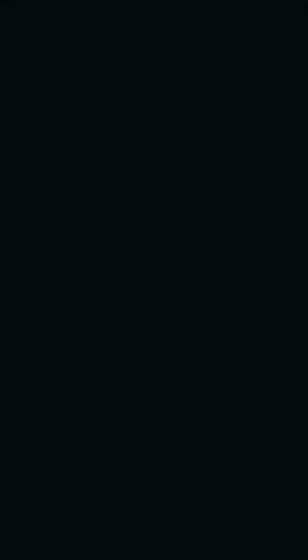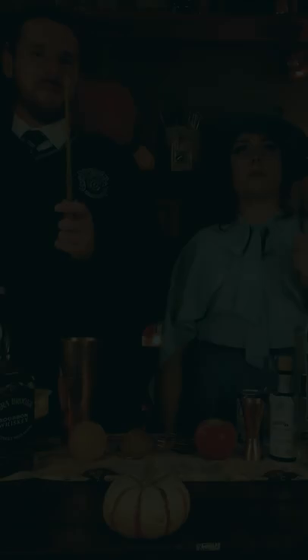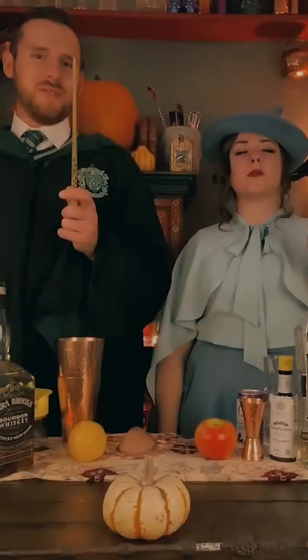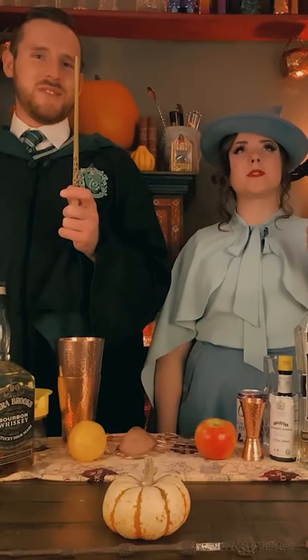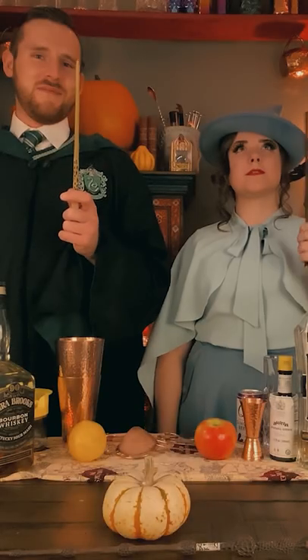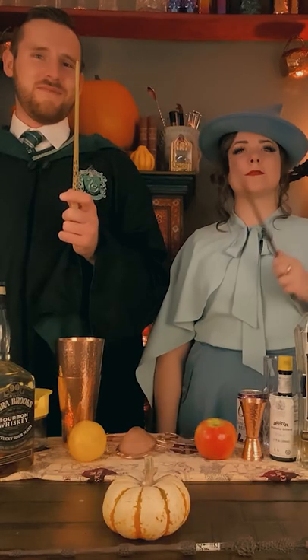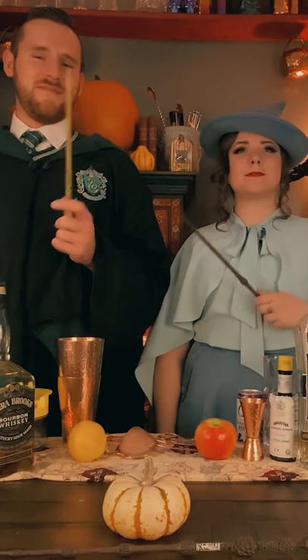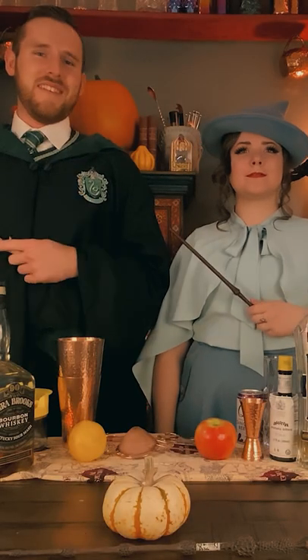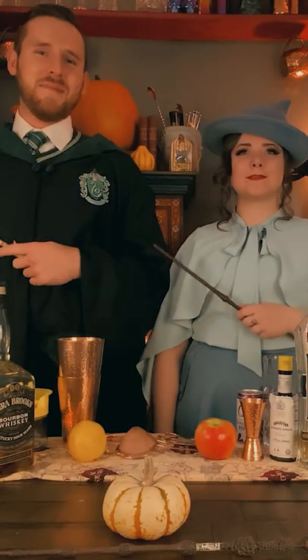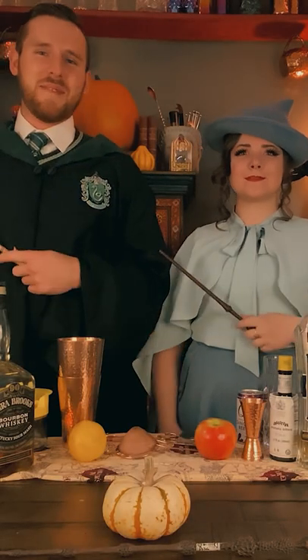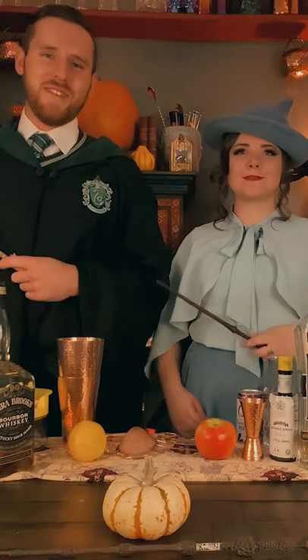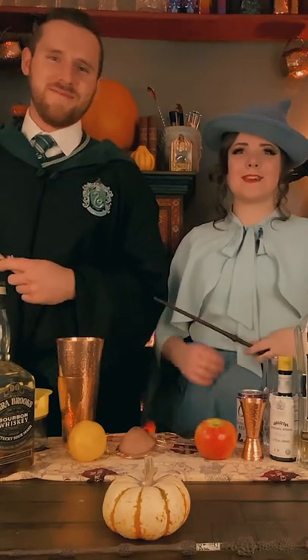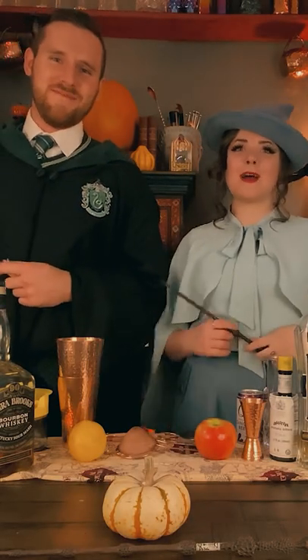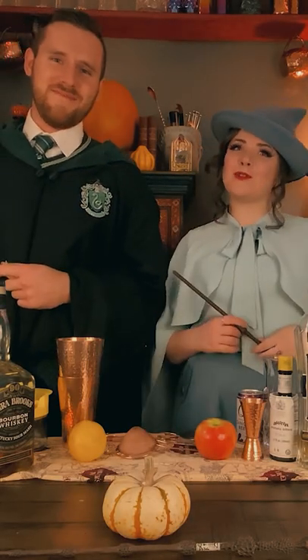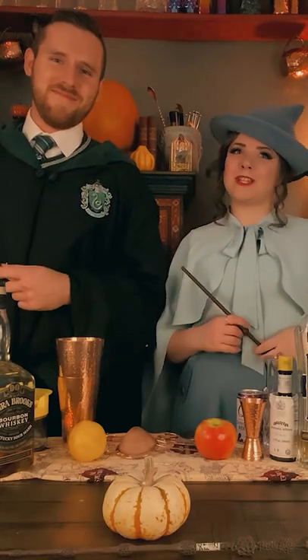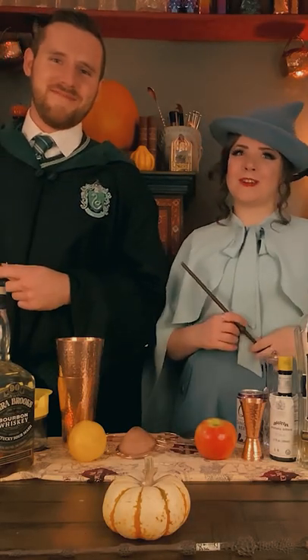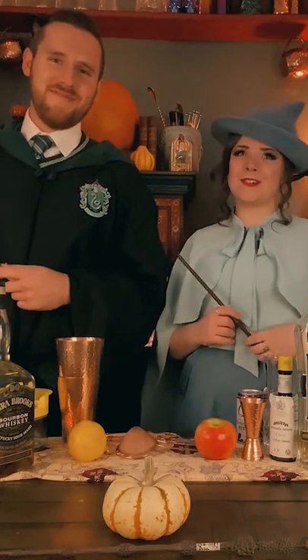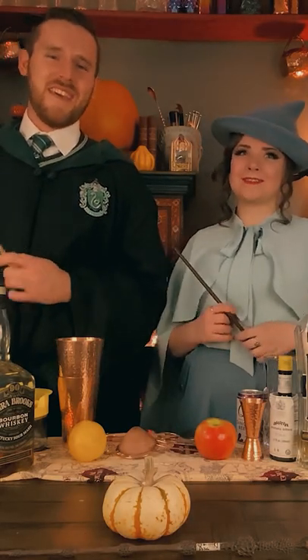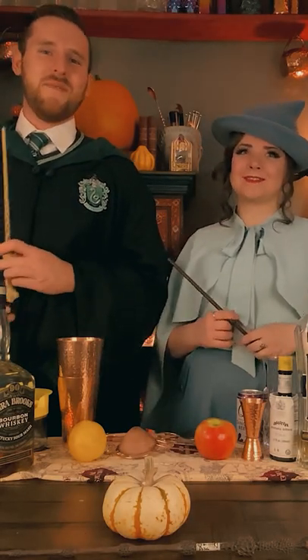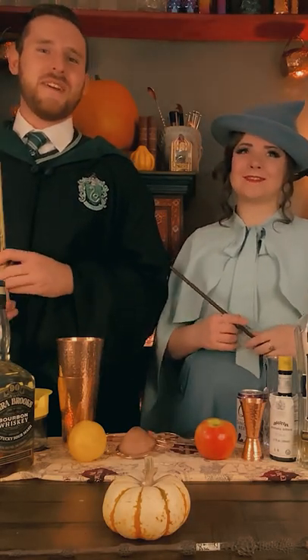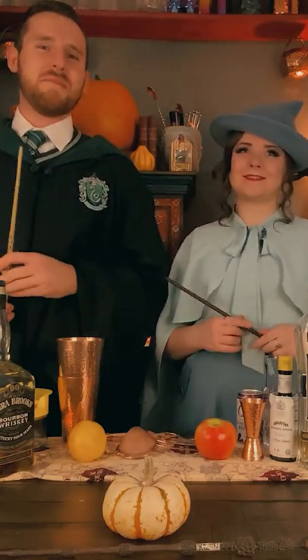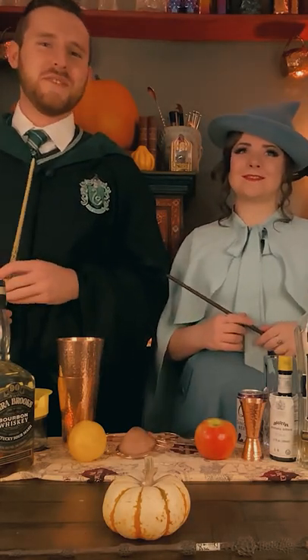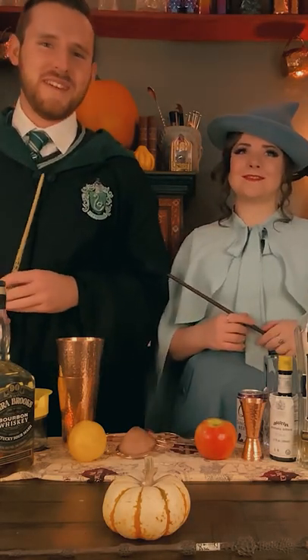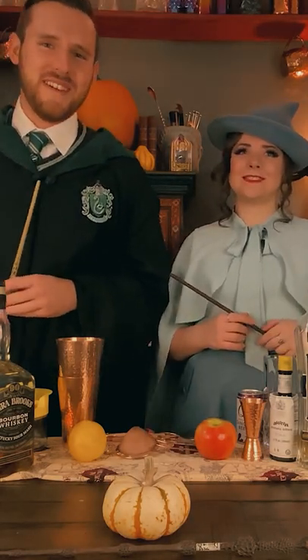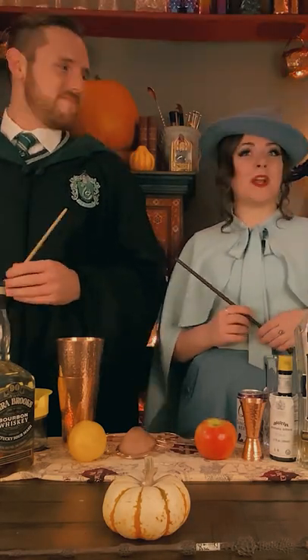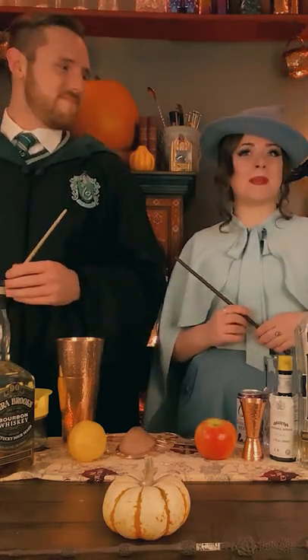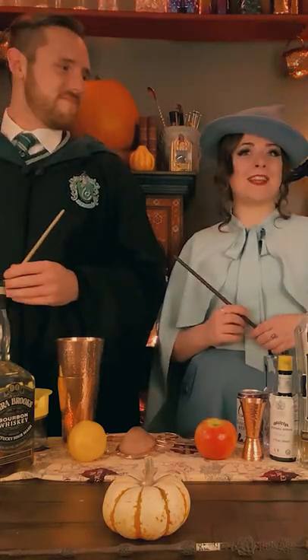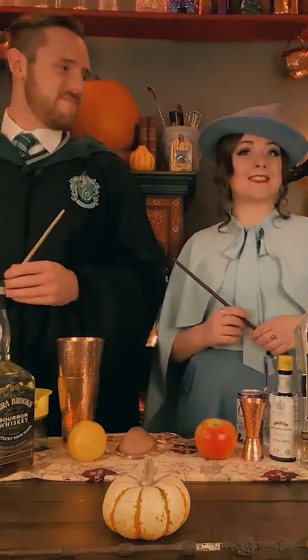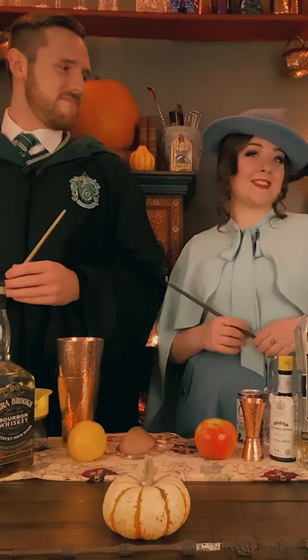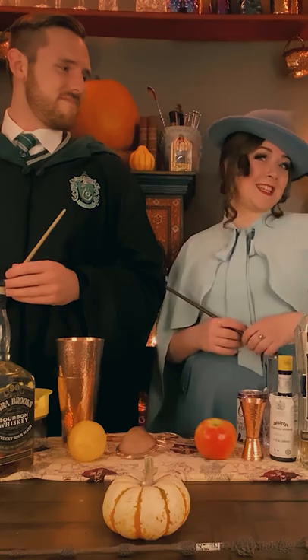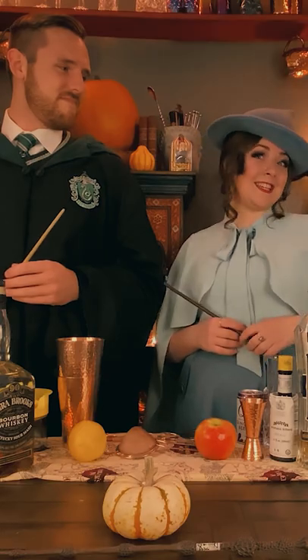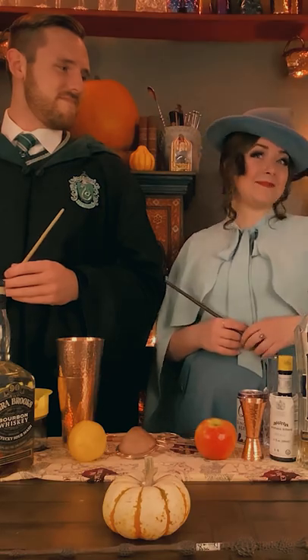Lumos. I'm Tom Riddle. I'm Fleur de la Cour. And we are Pinter Wittnick. We are making a Skeleton Keeve.